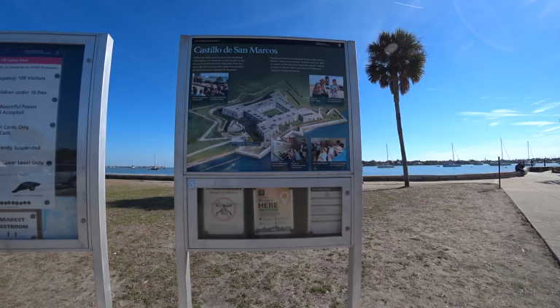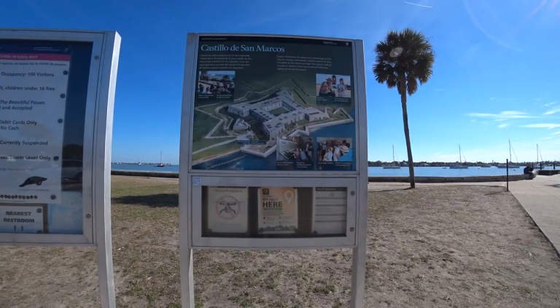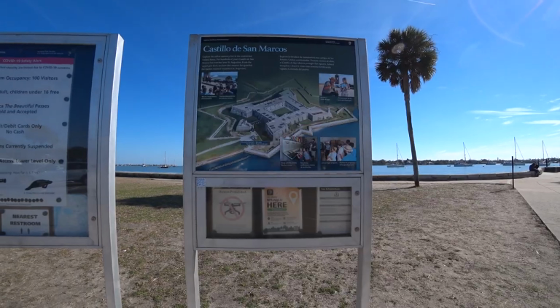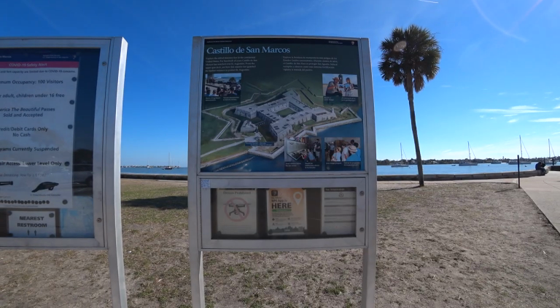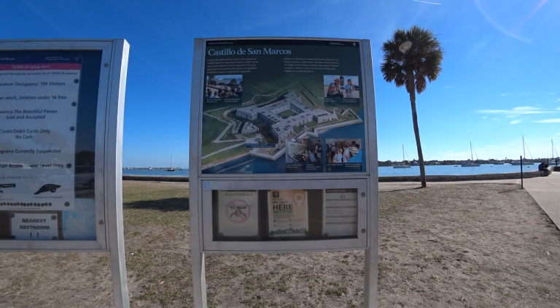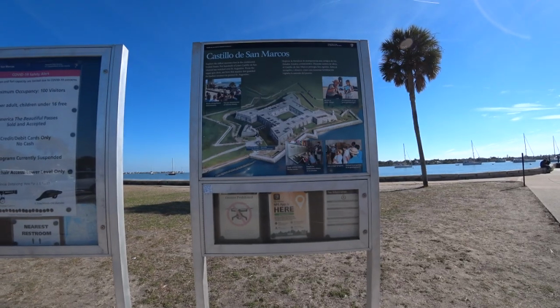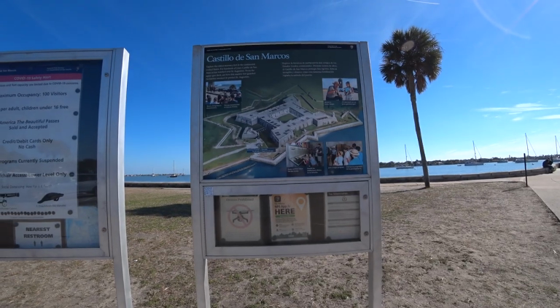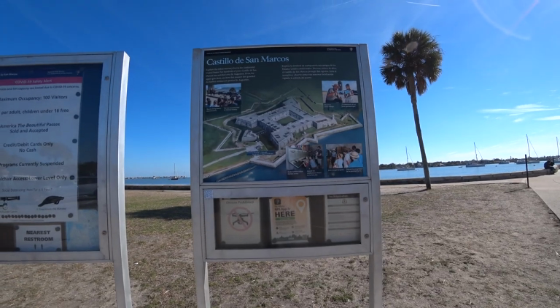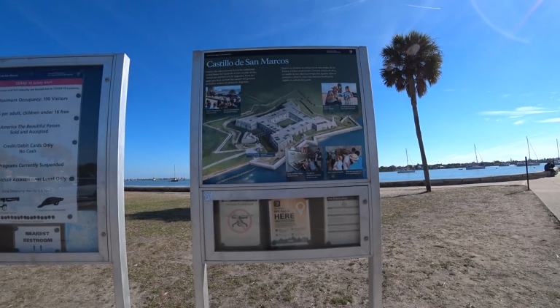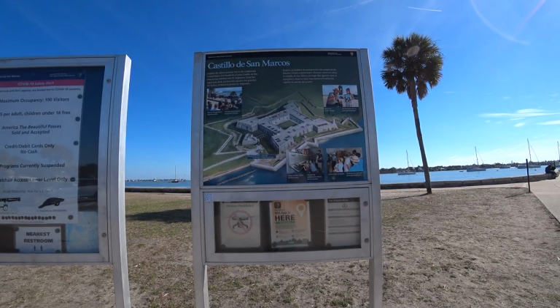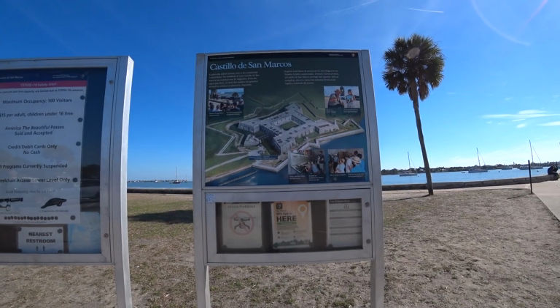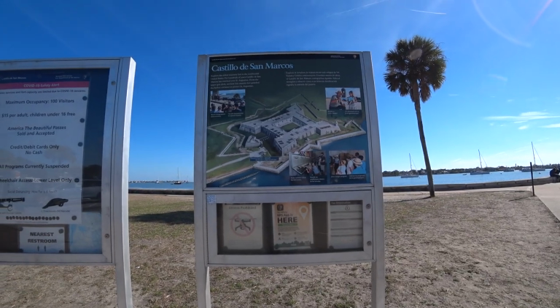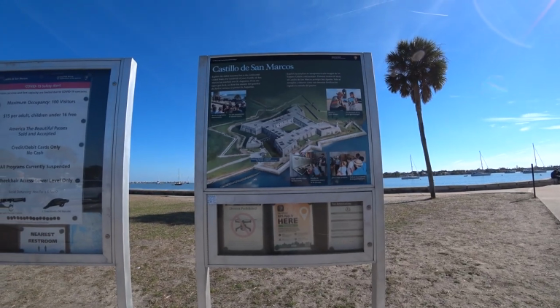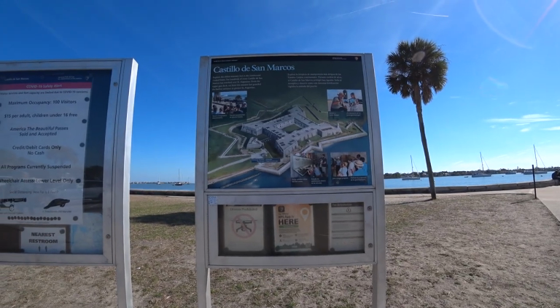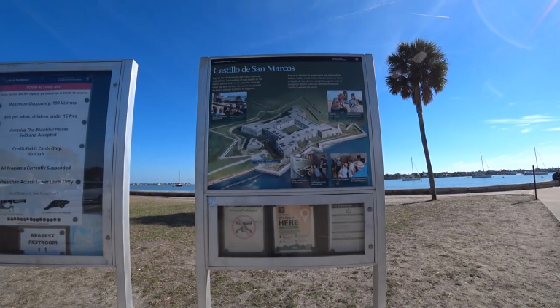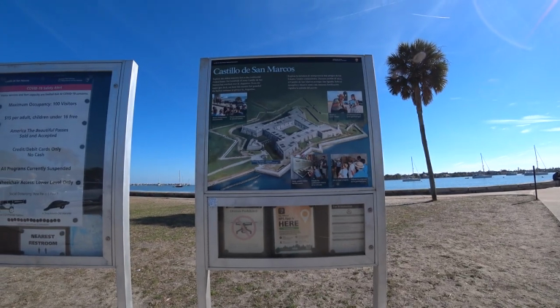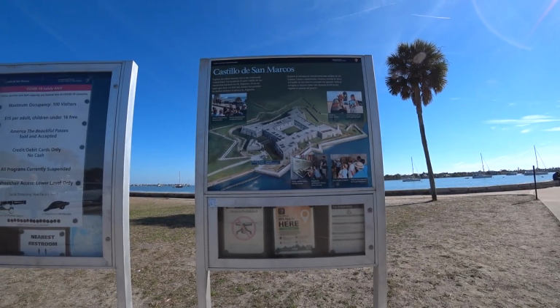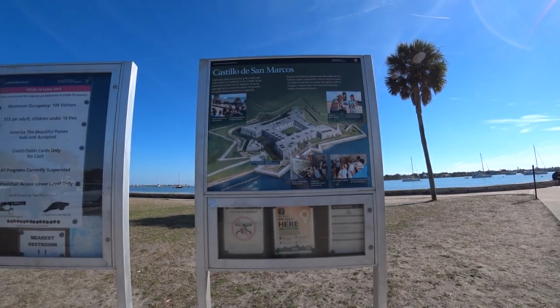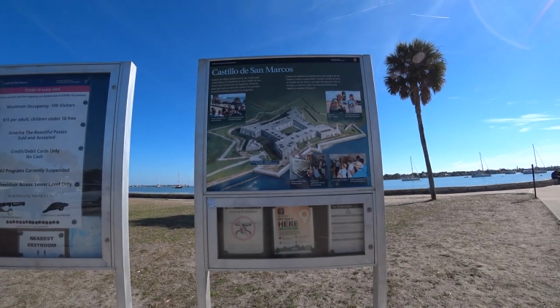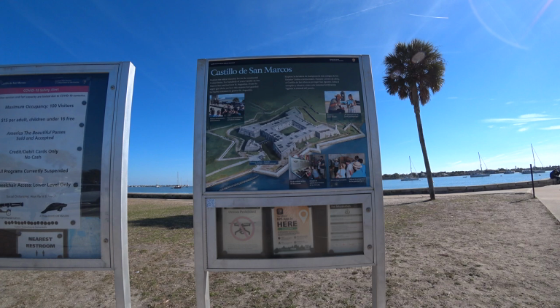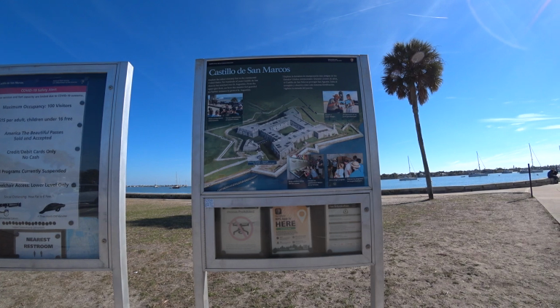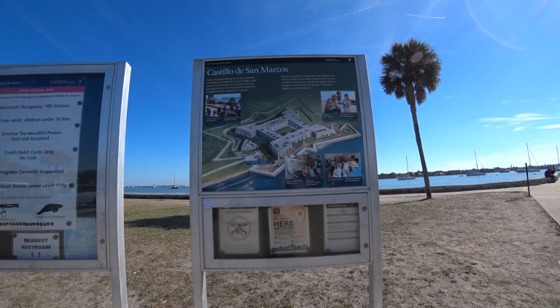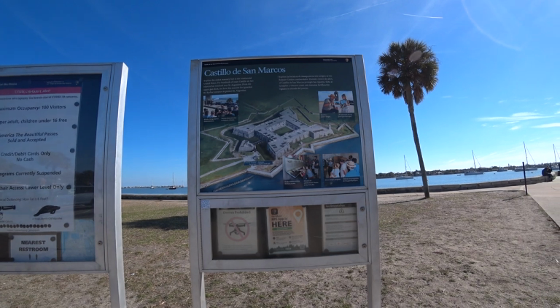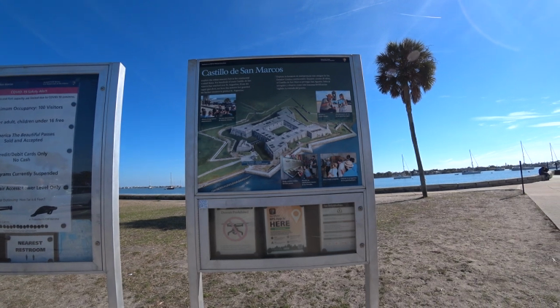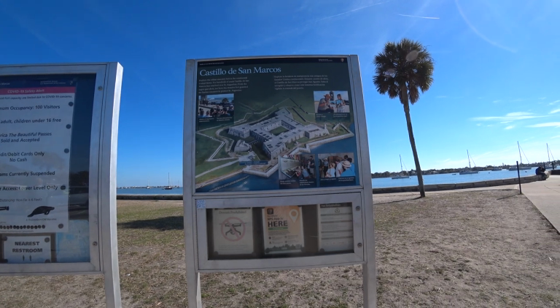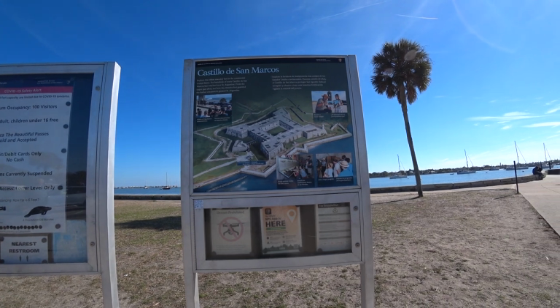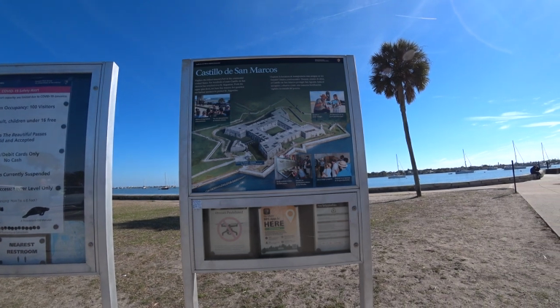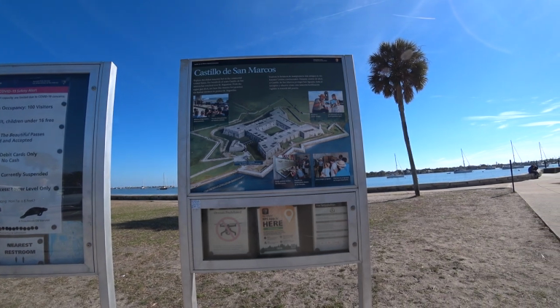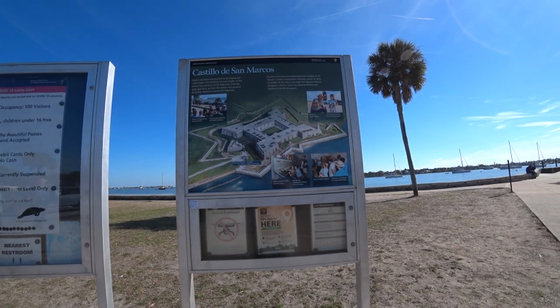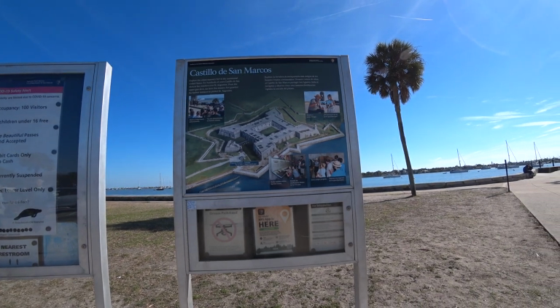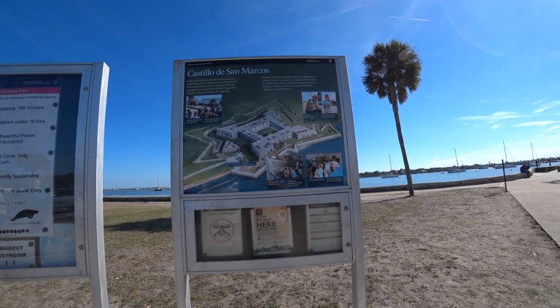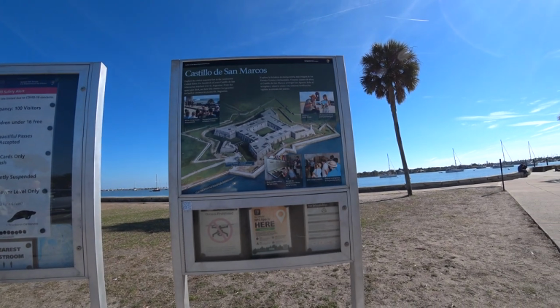And here it is — explore the oldest masonry fort in the continental United States.